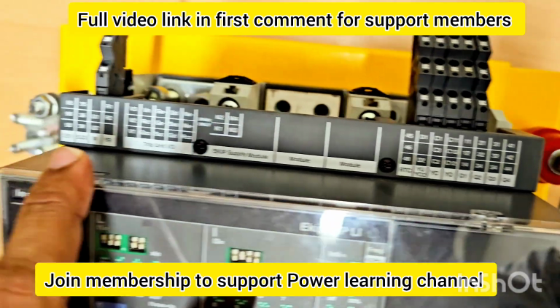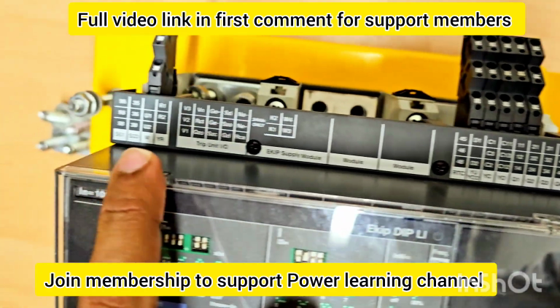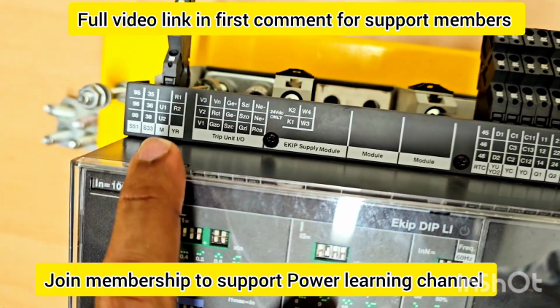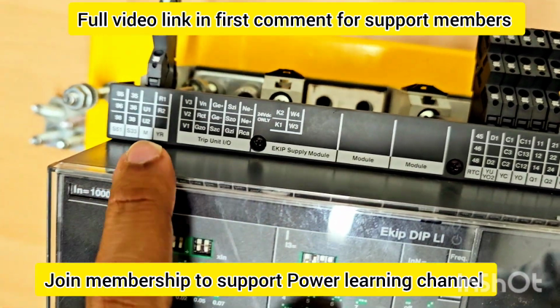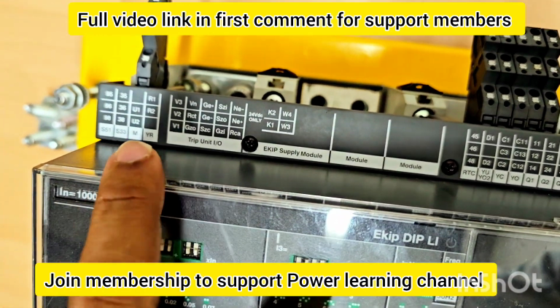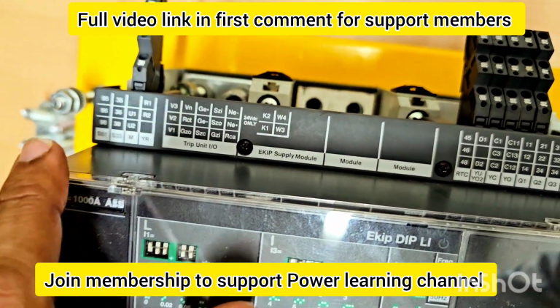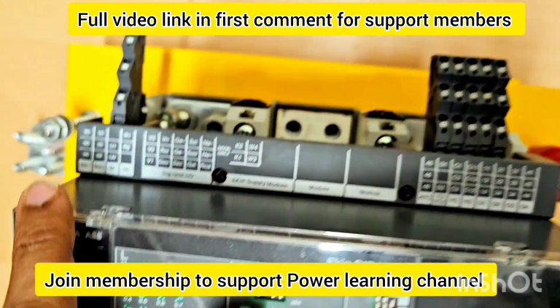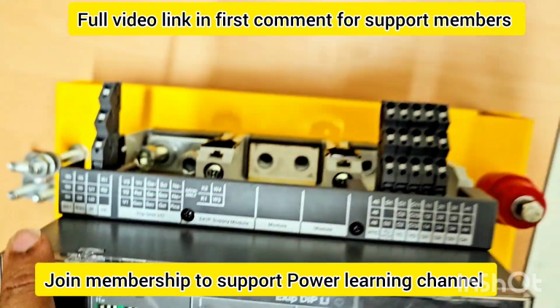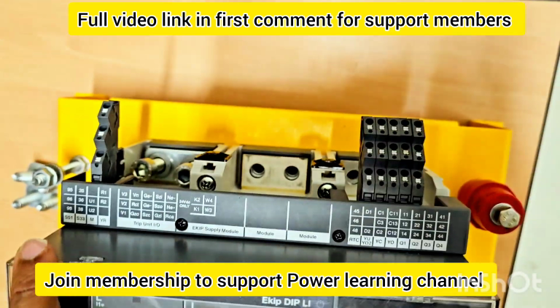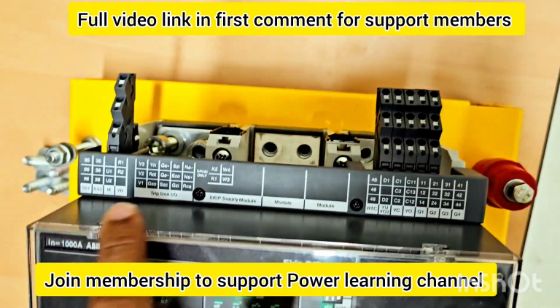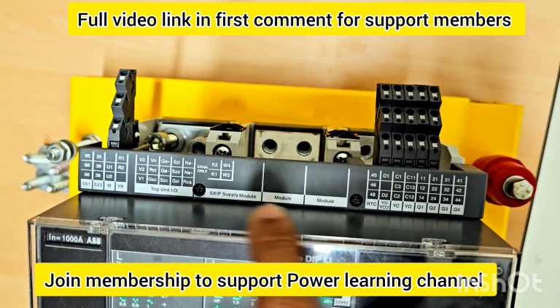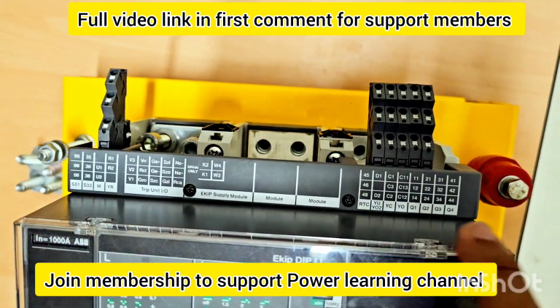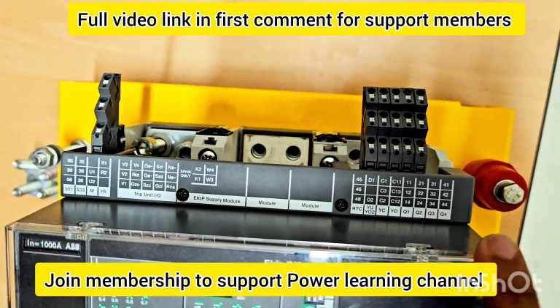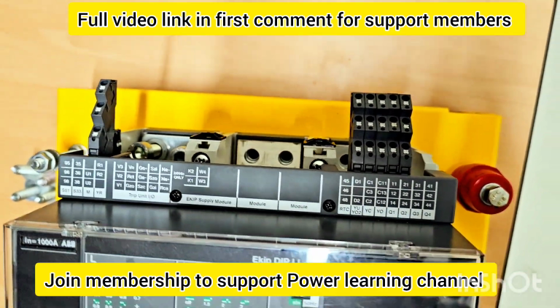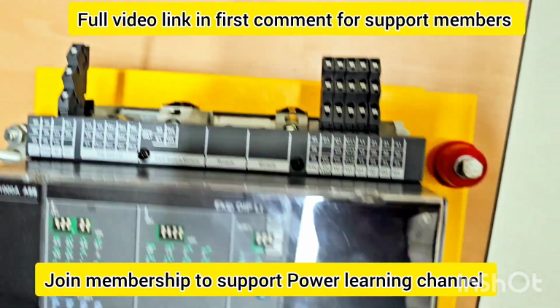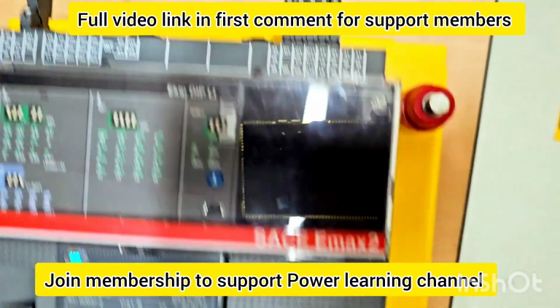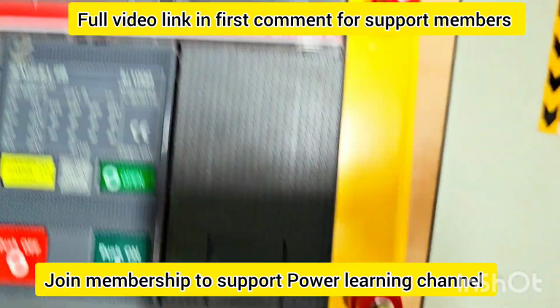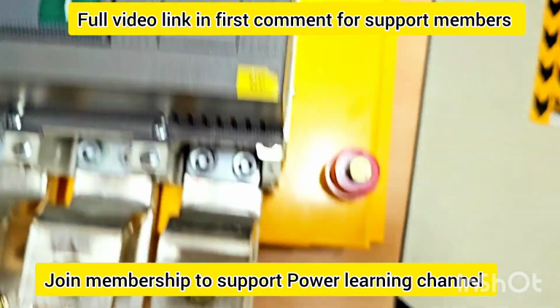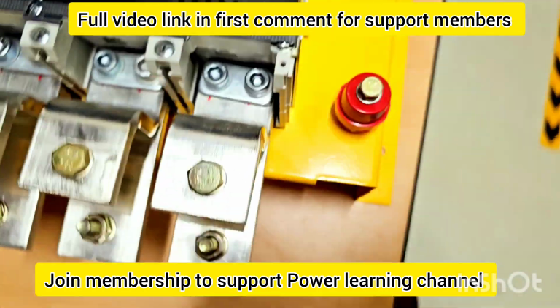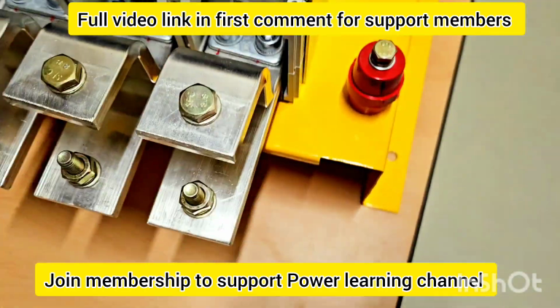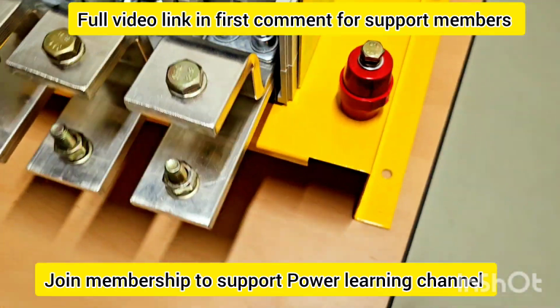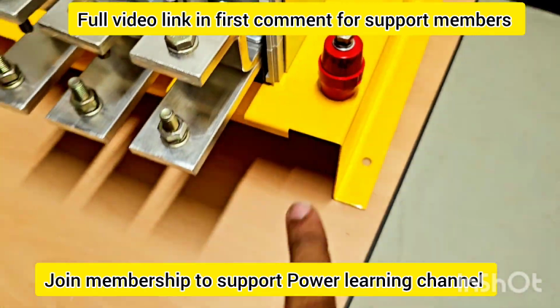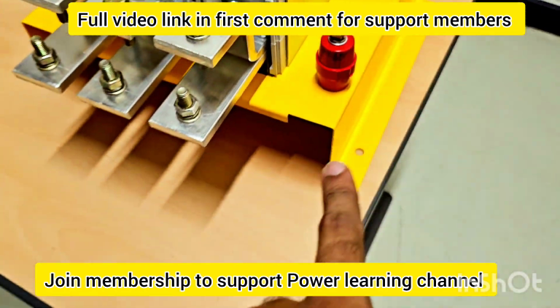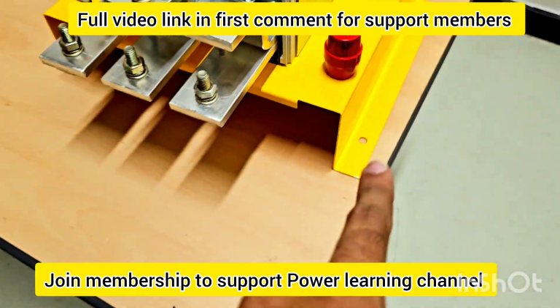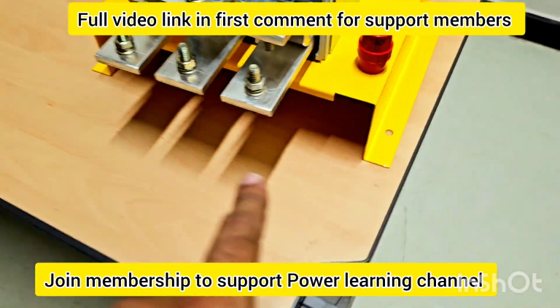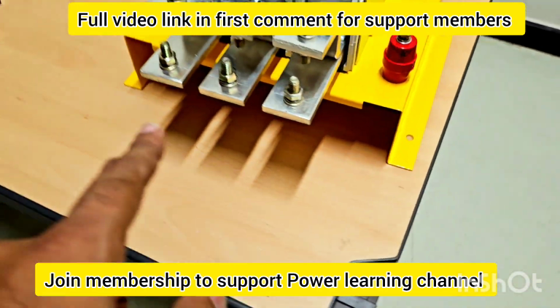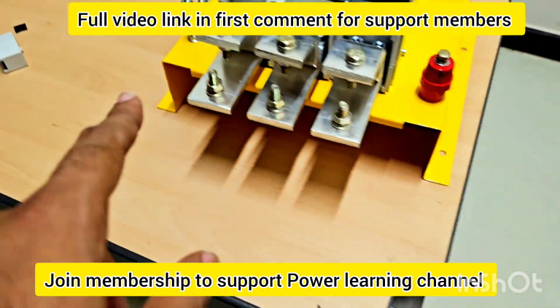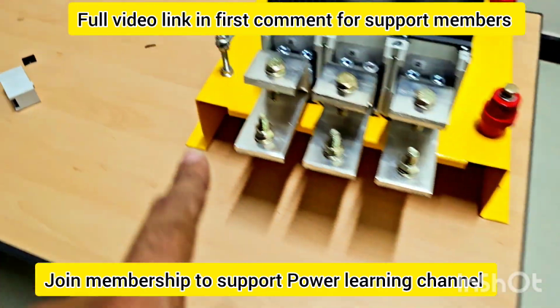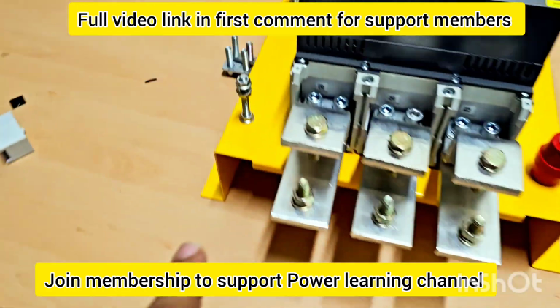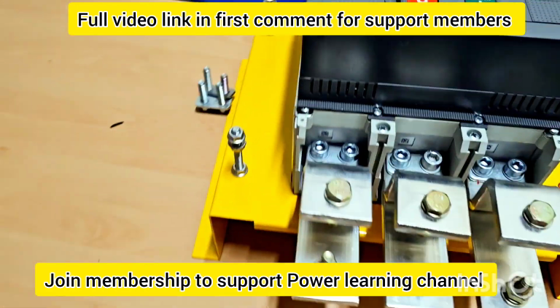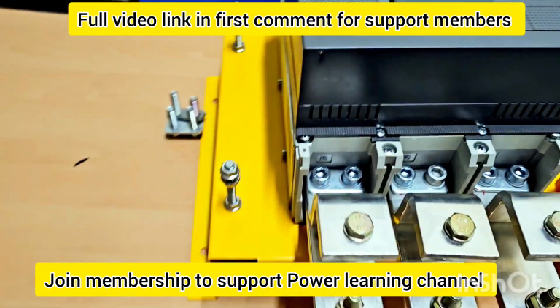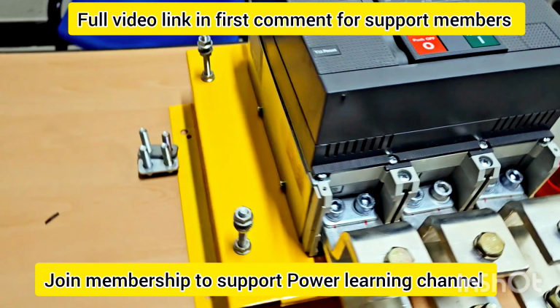All the electrical connections will be connected here. So now you see we fix it on the base — this base will connect it in the panel.